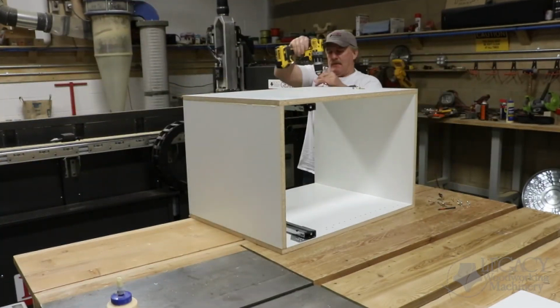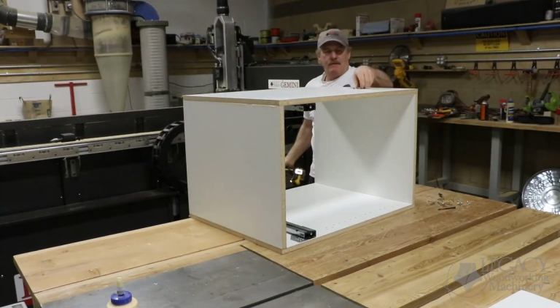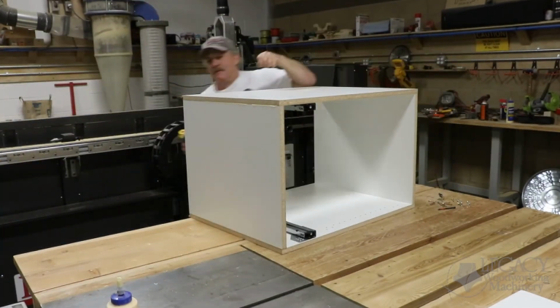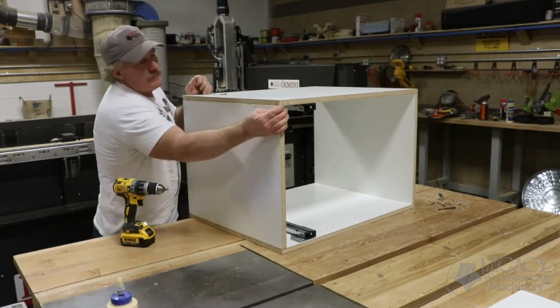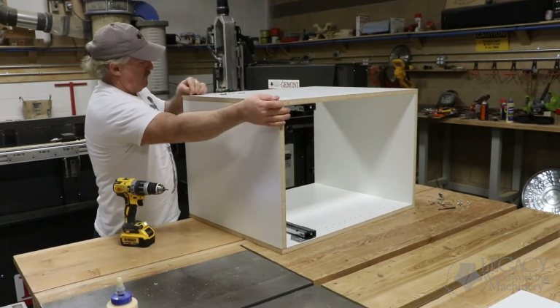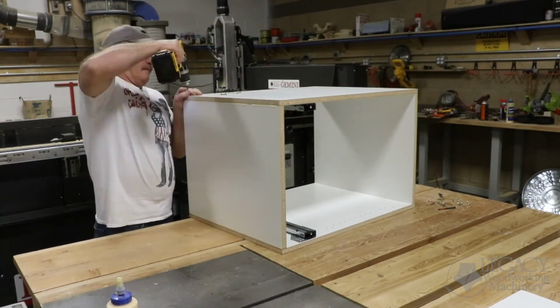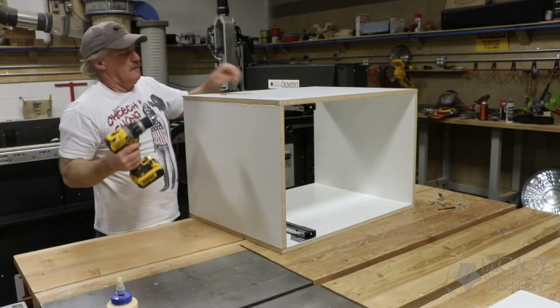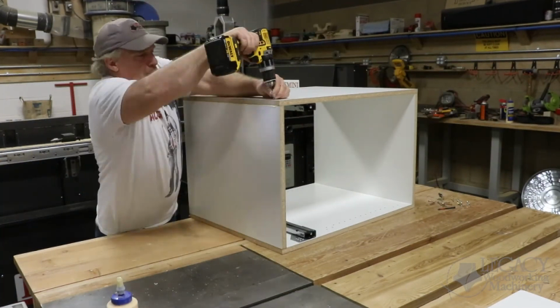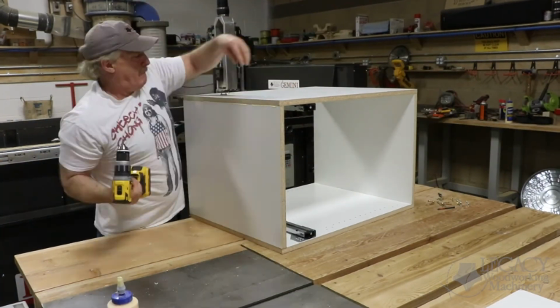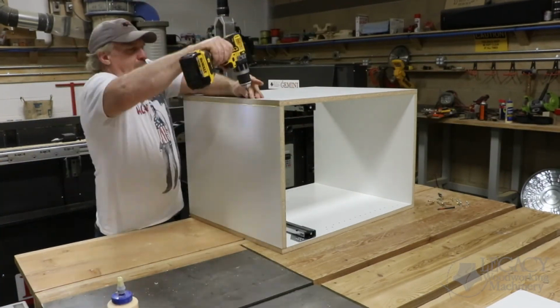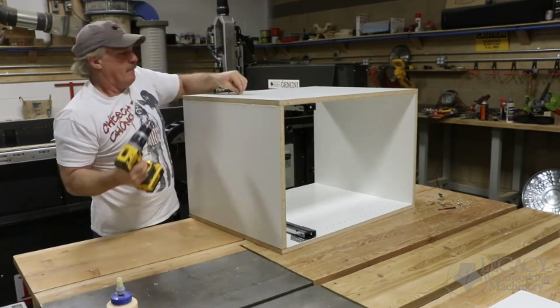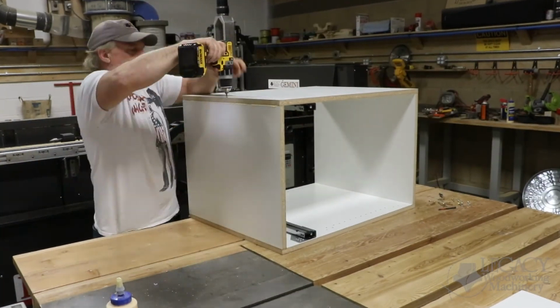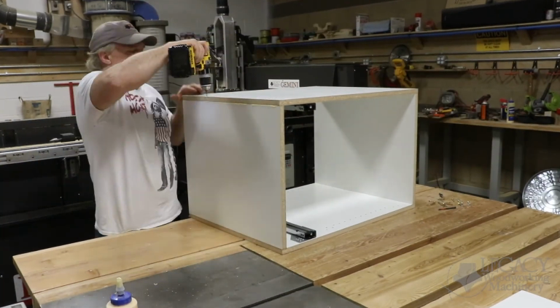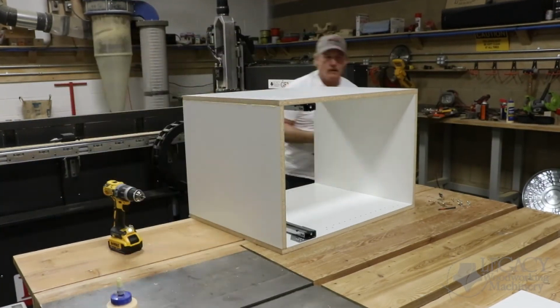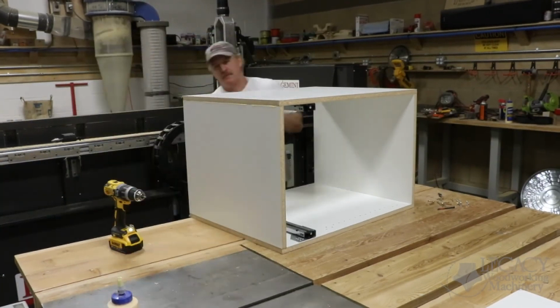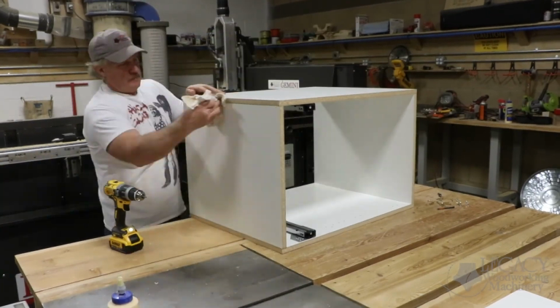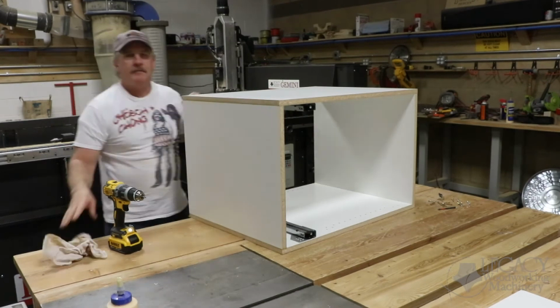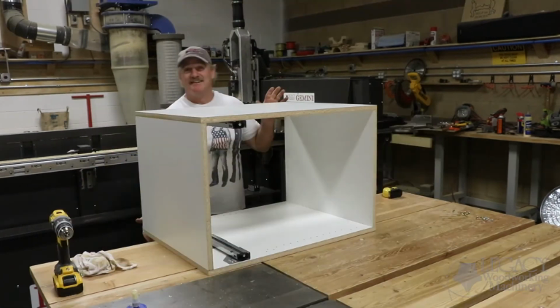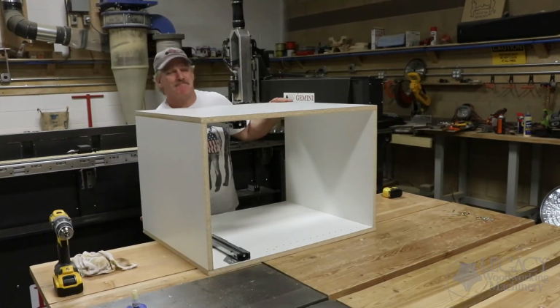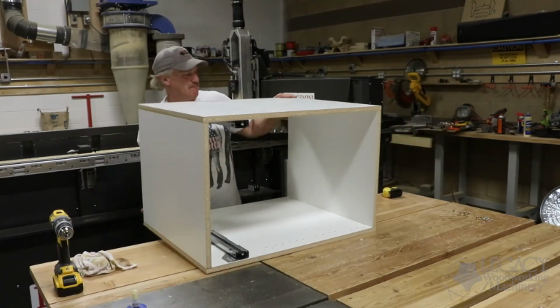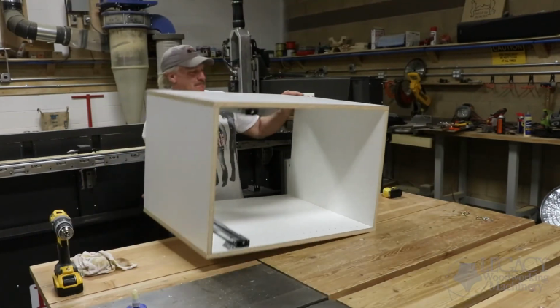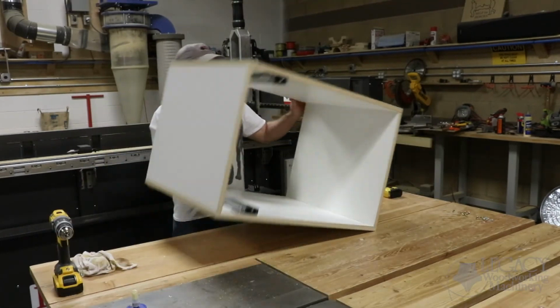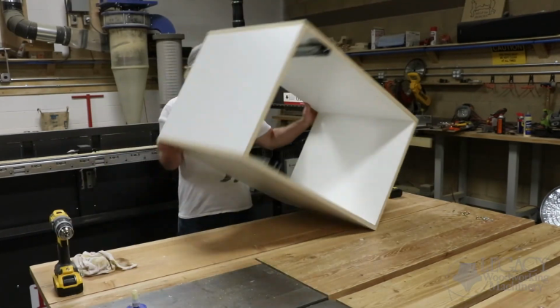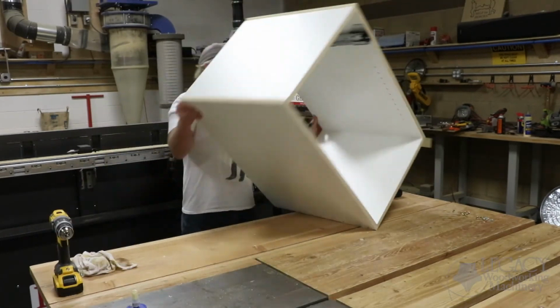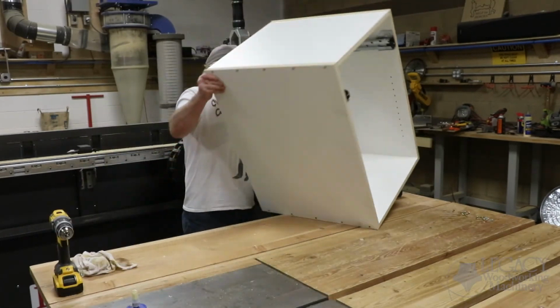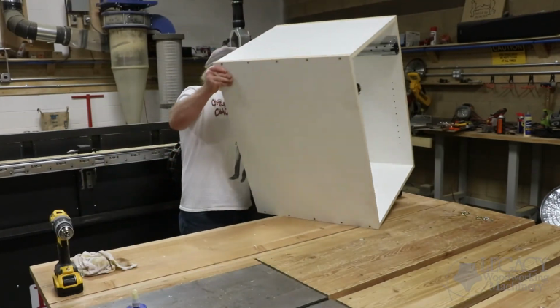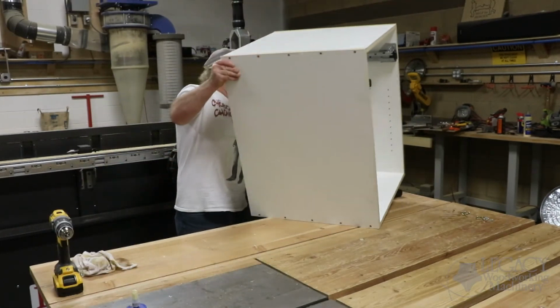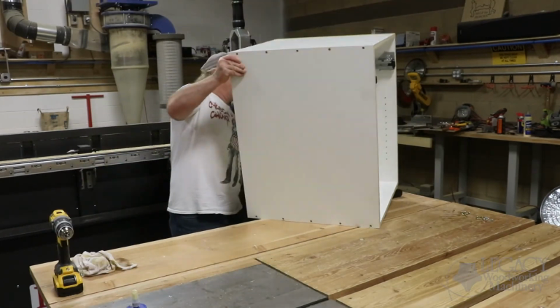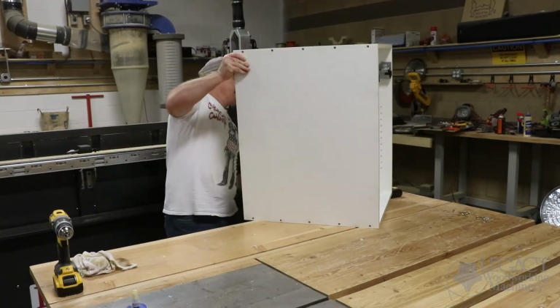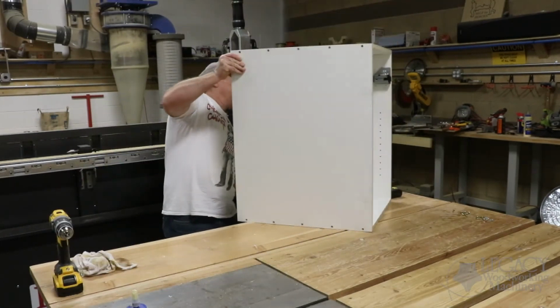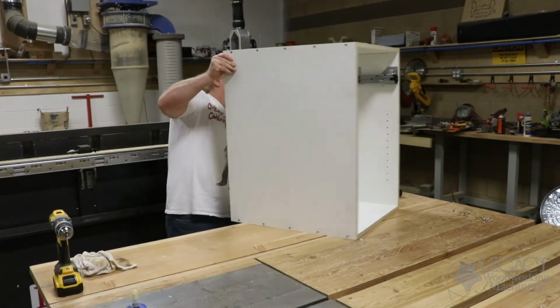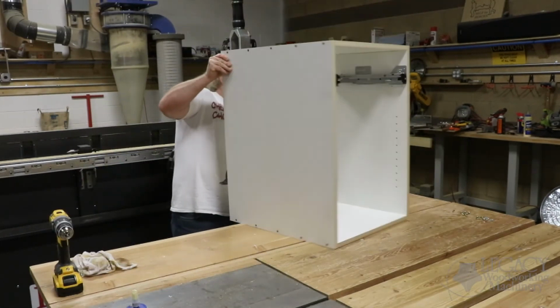Altogether, it only took ten minutes to cut the parts out on the CNC and ten minutes to assemble this box.